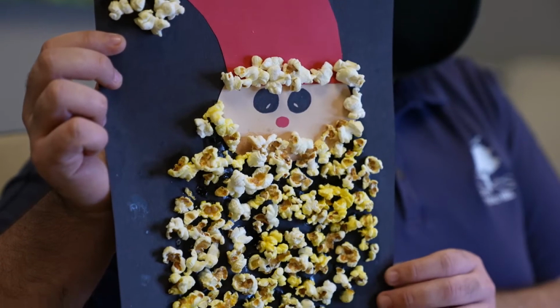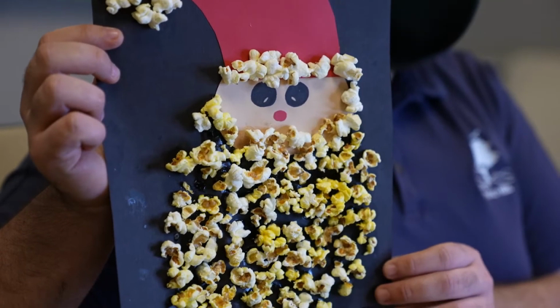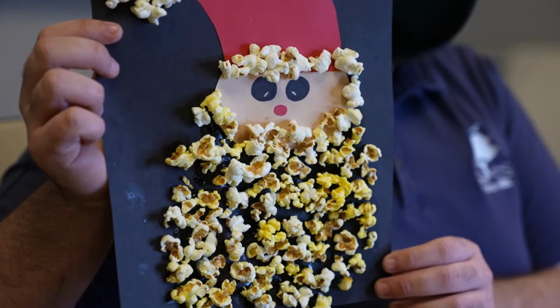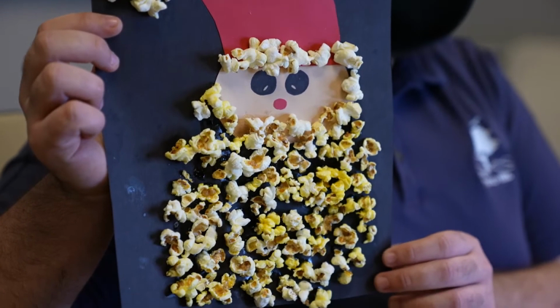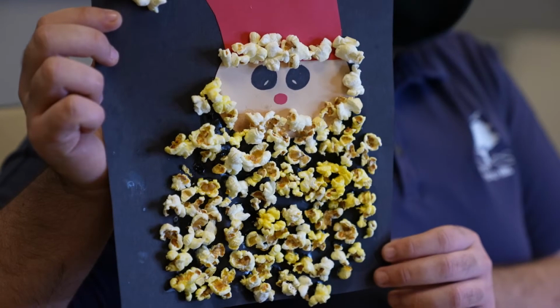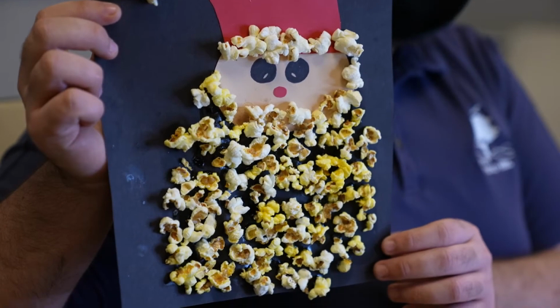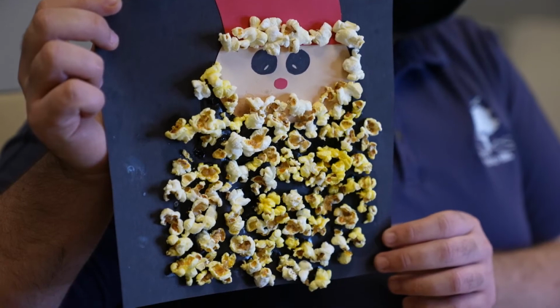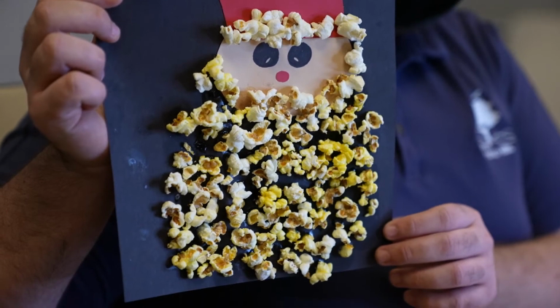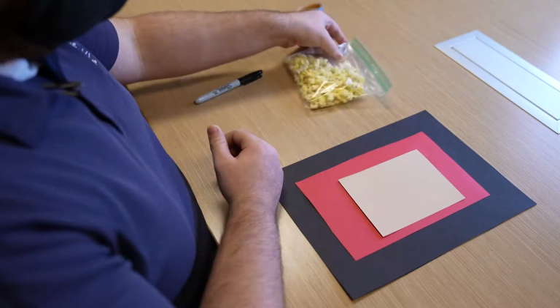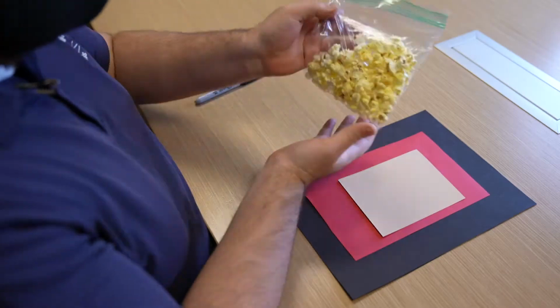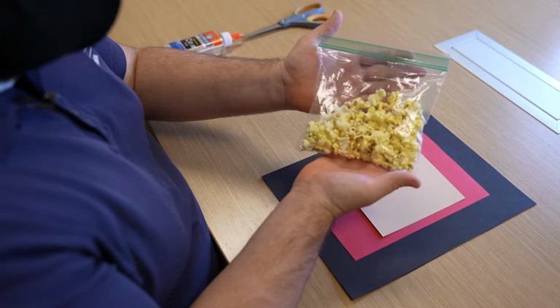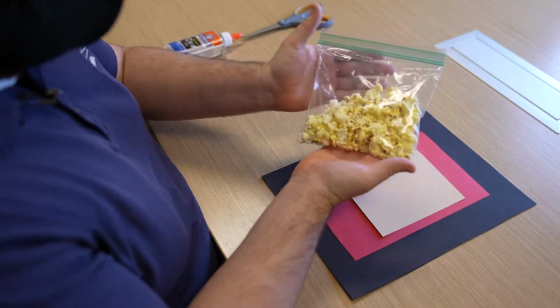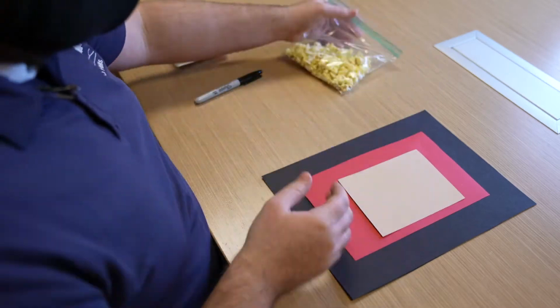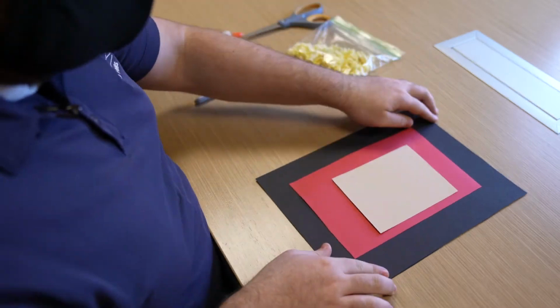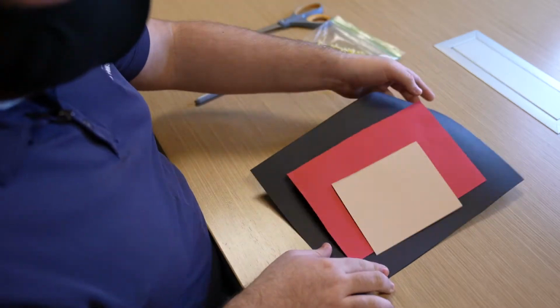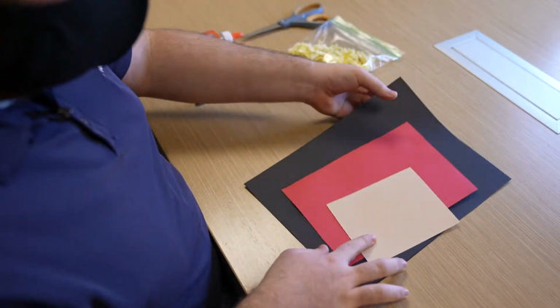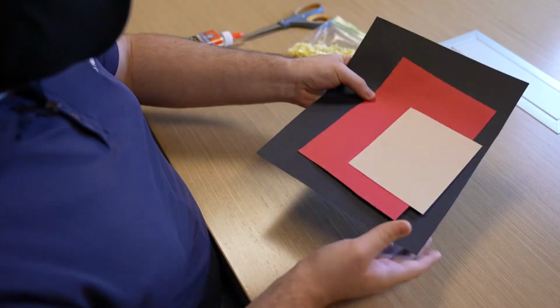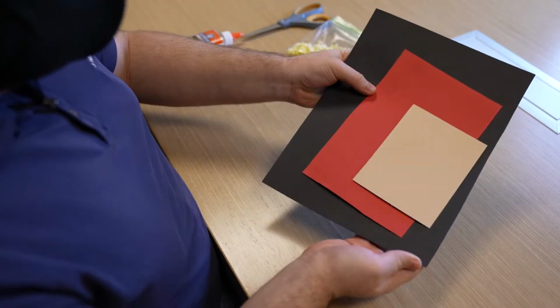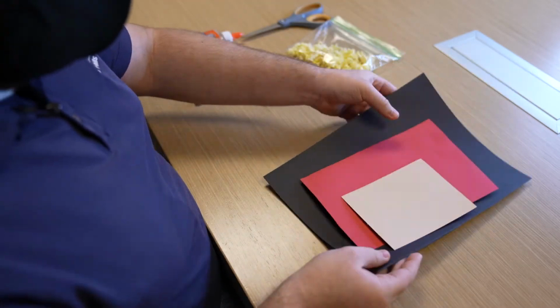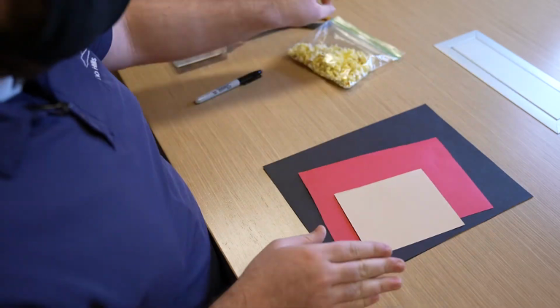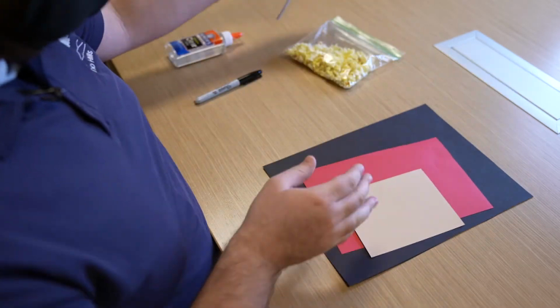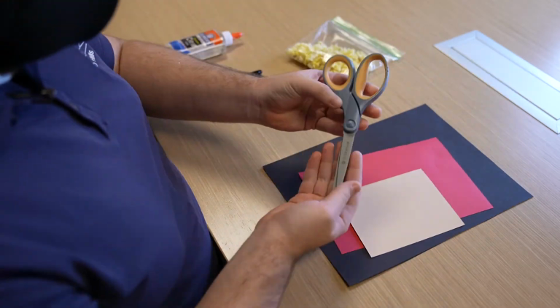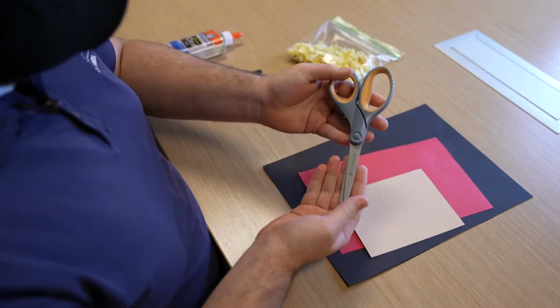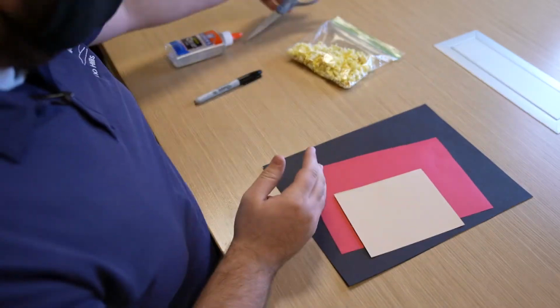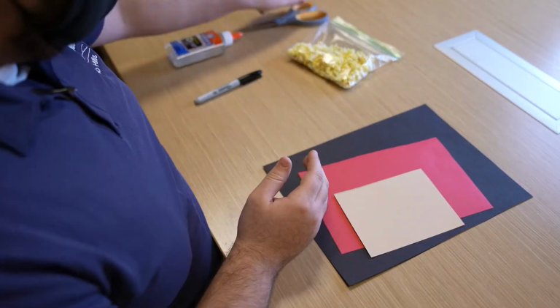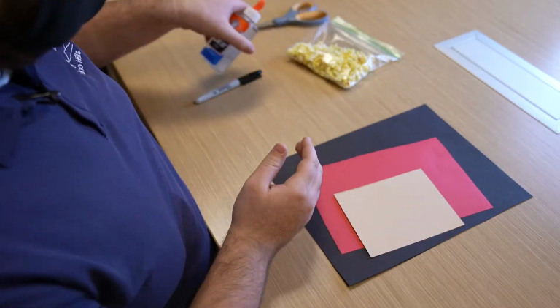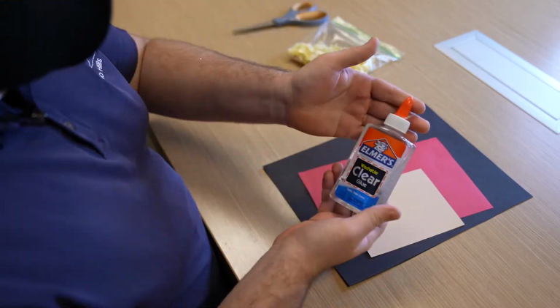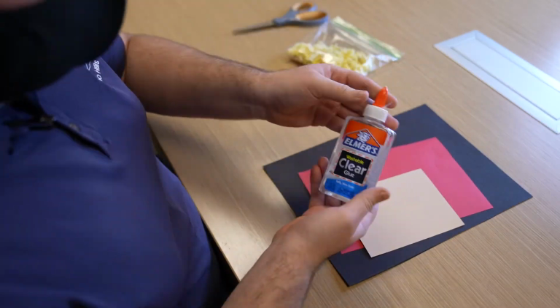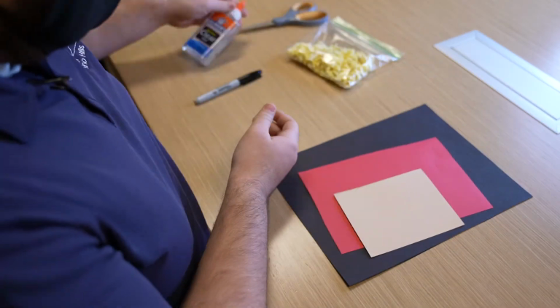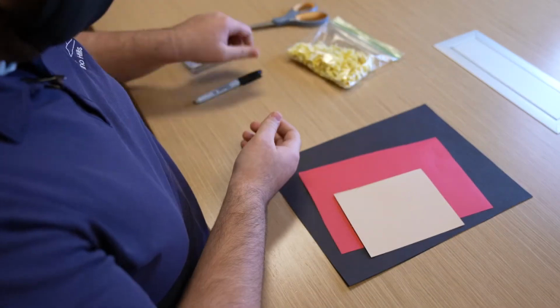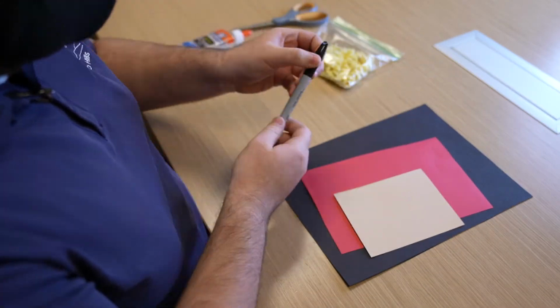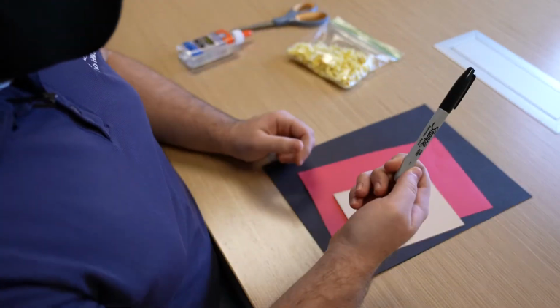For this craft you will need popcorn, red, black, and tan paper, scissors, glue, and a black marker.